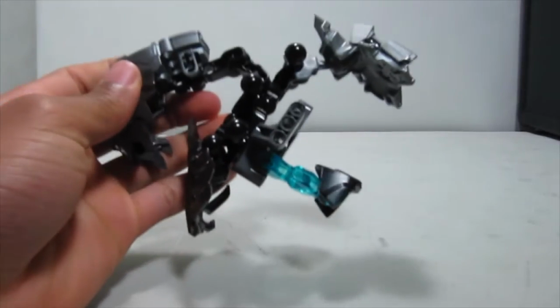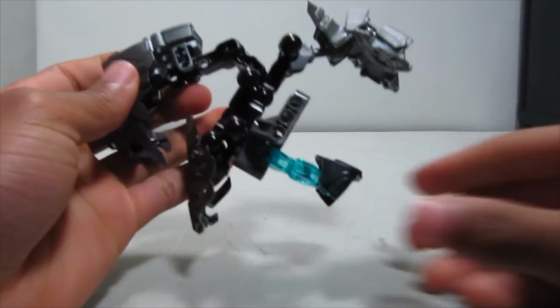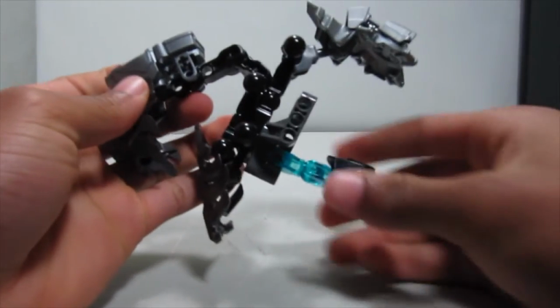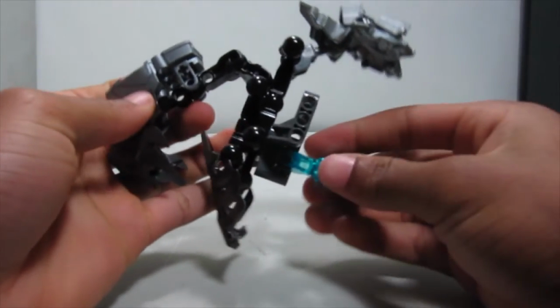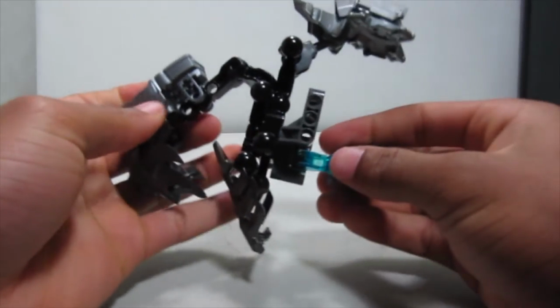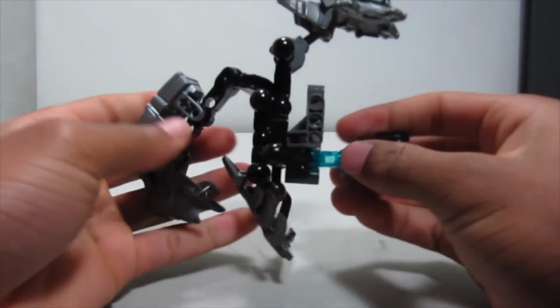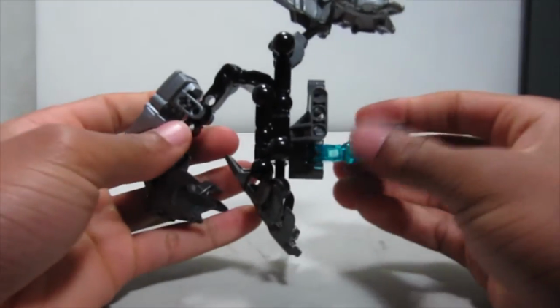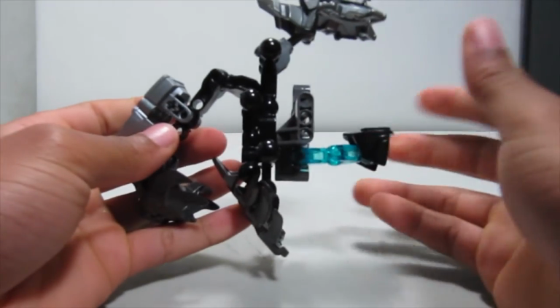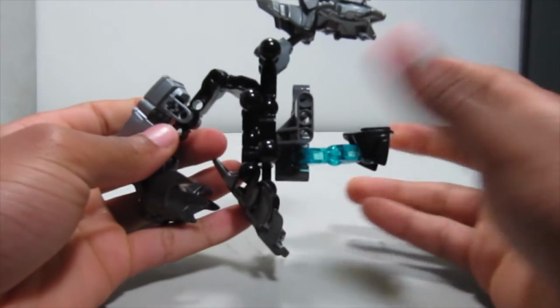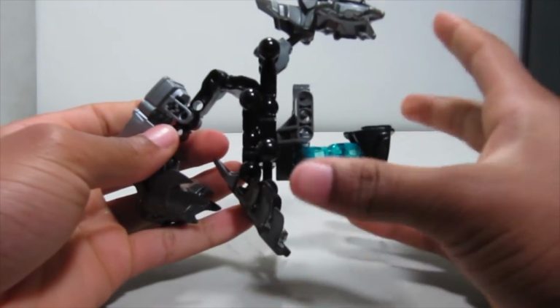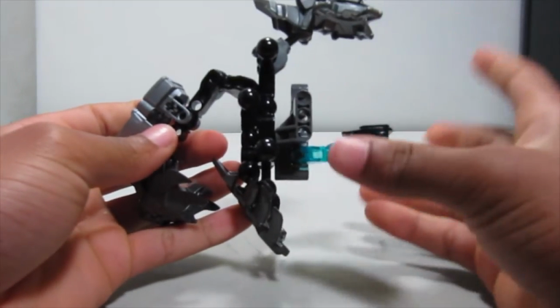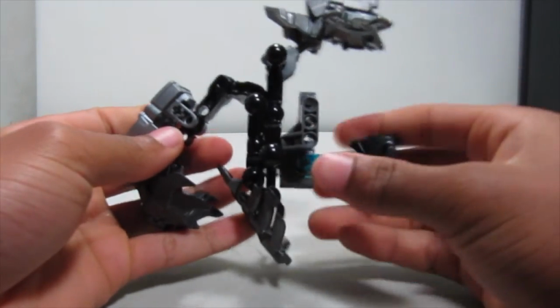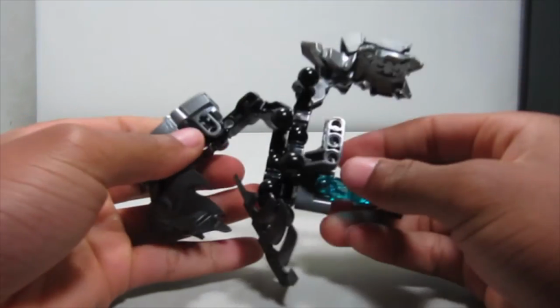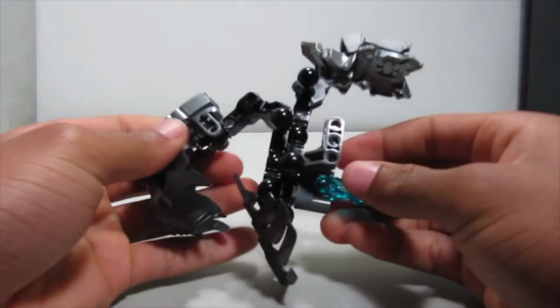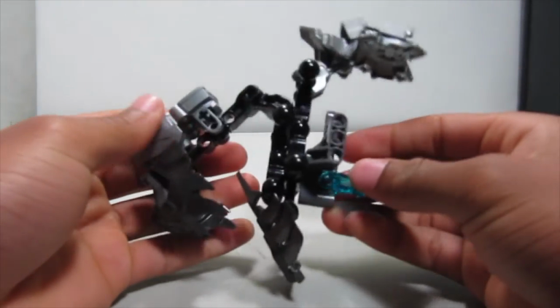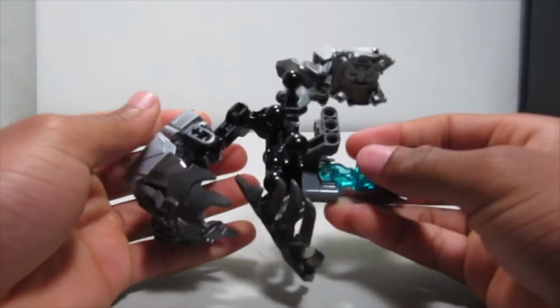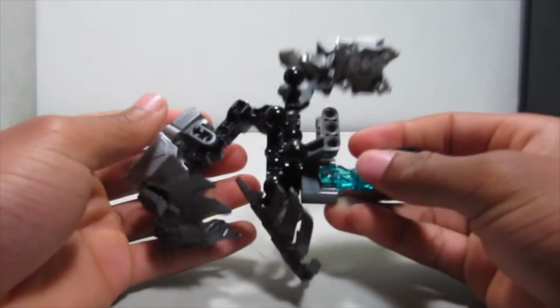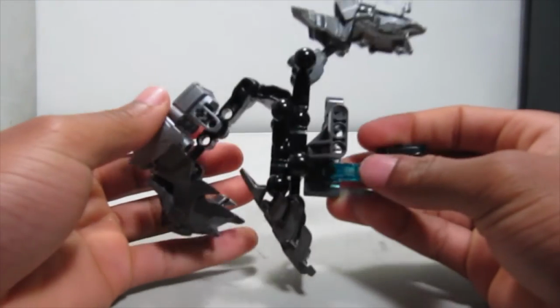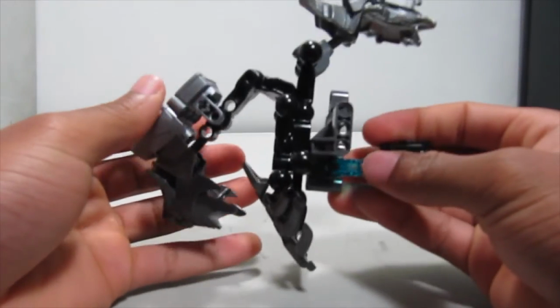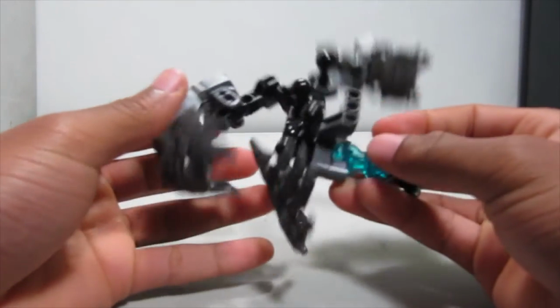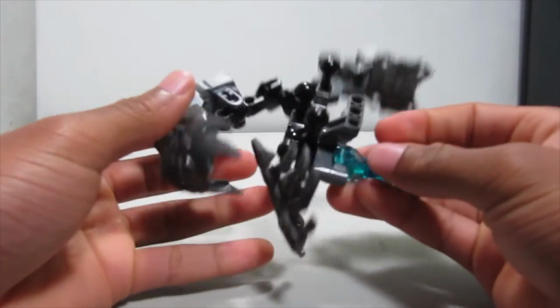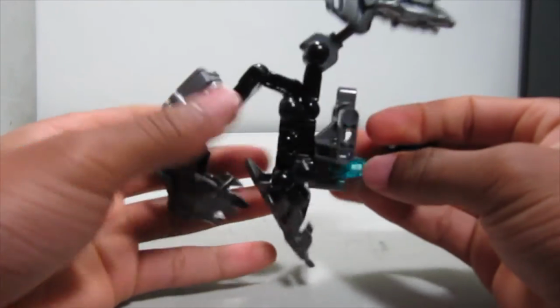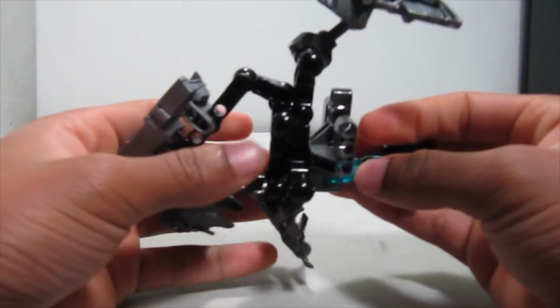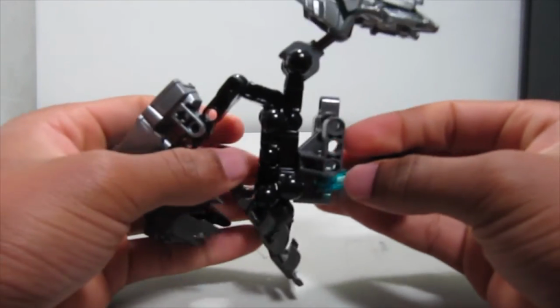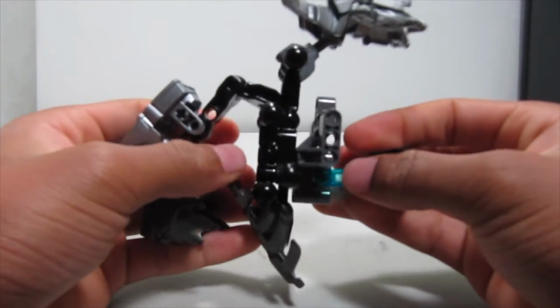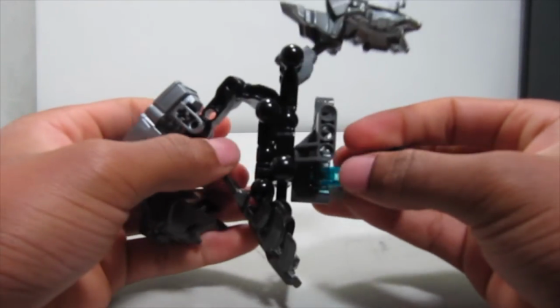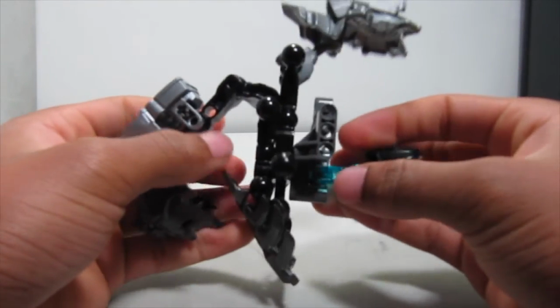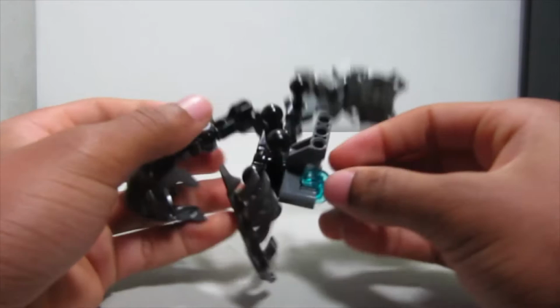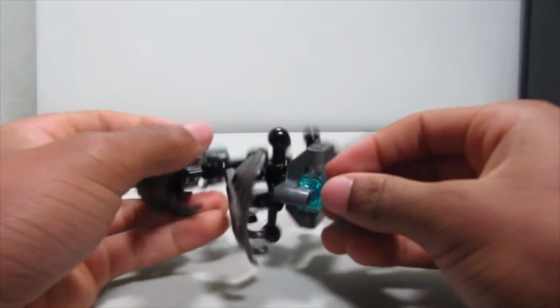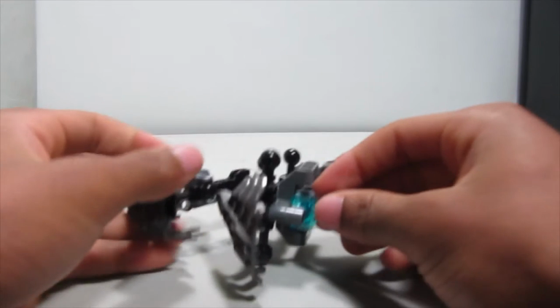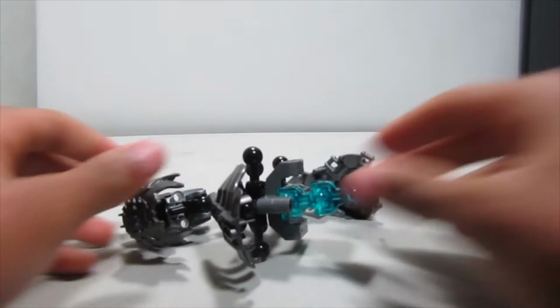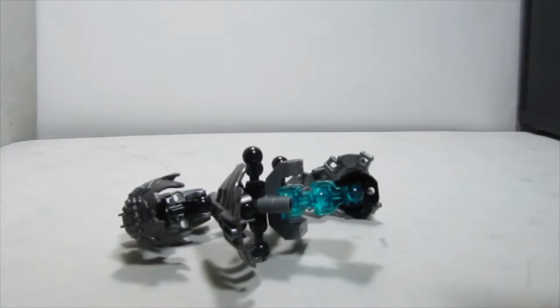That's basically the core part of the thing. It looks pretty crazy right now, but when it comes together it'll look a bit better.